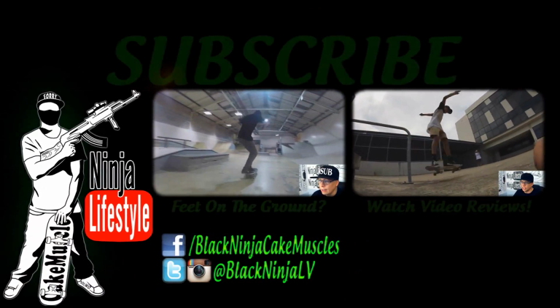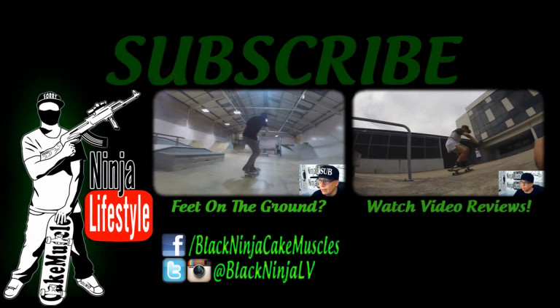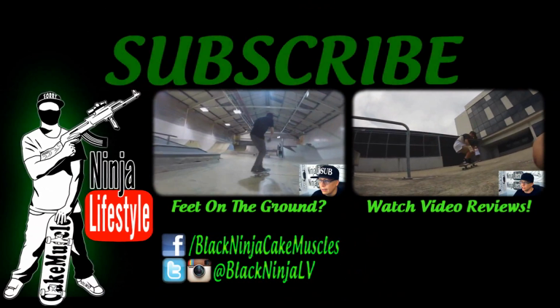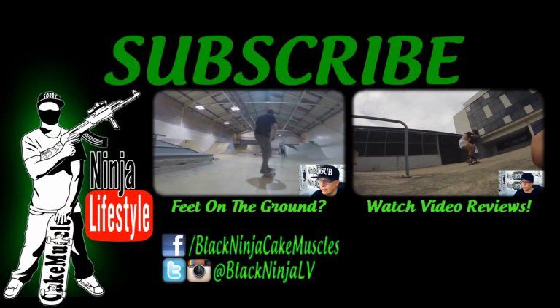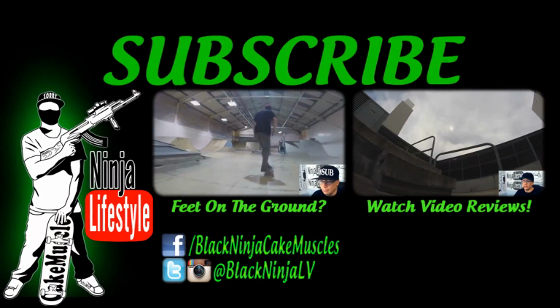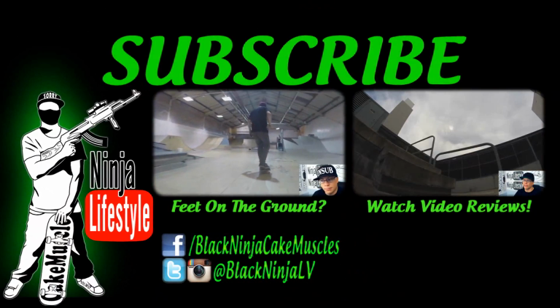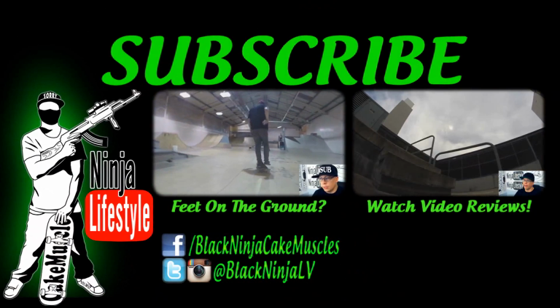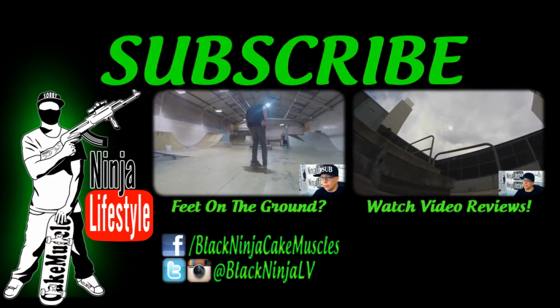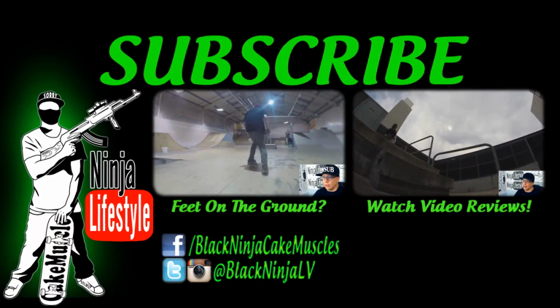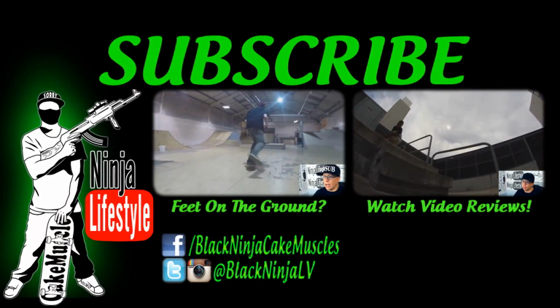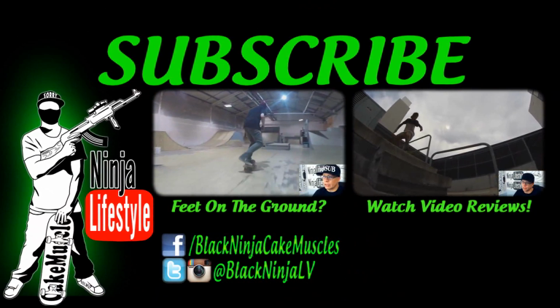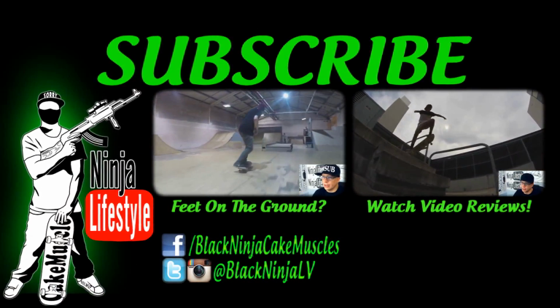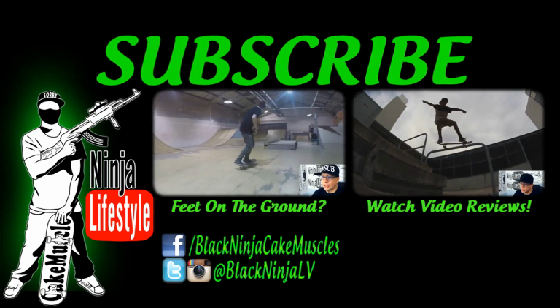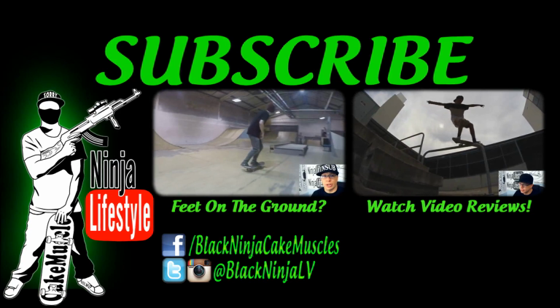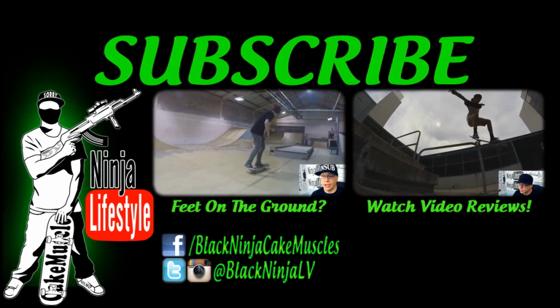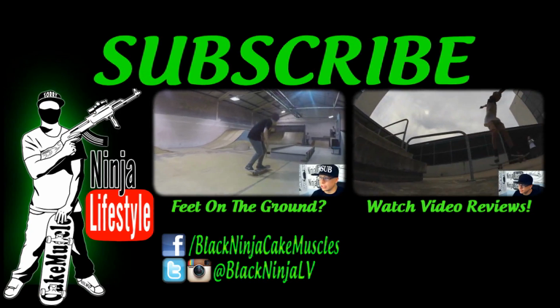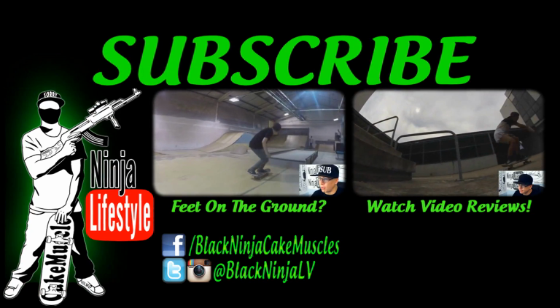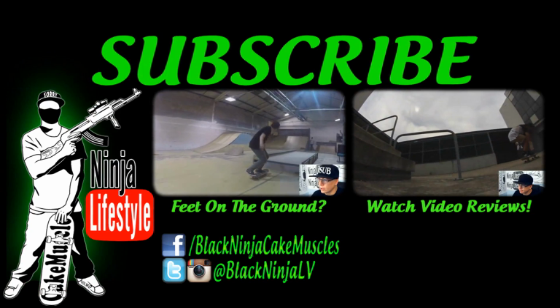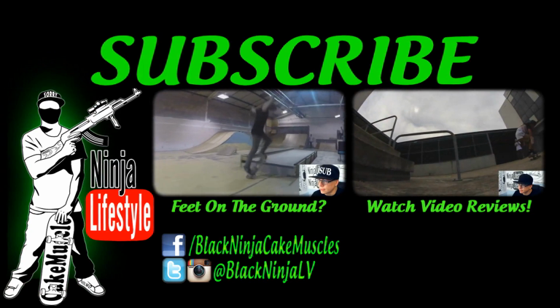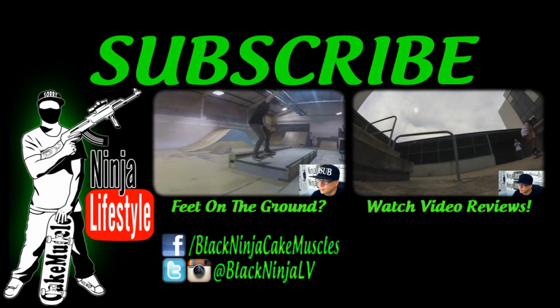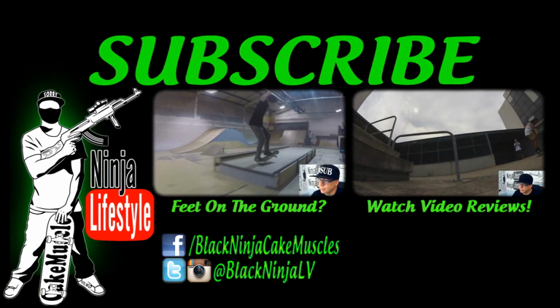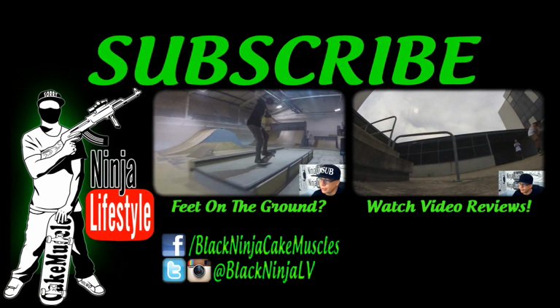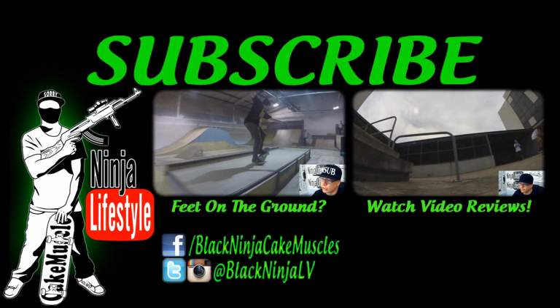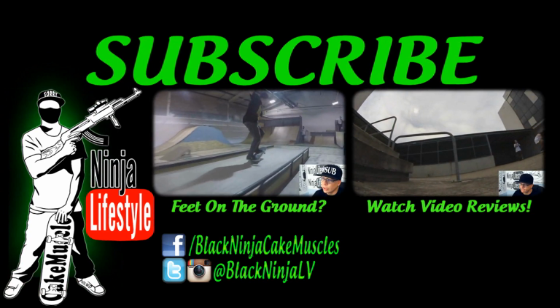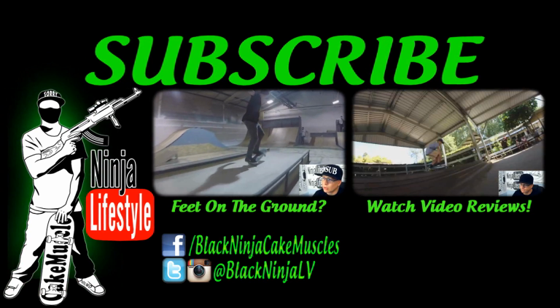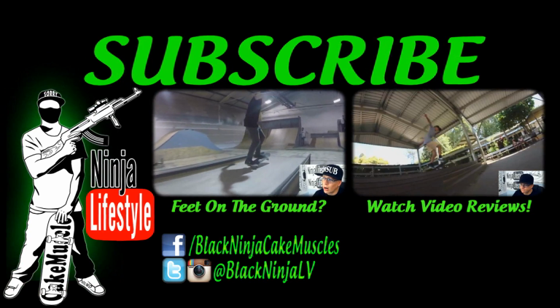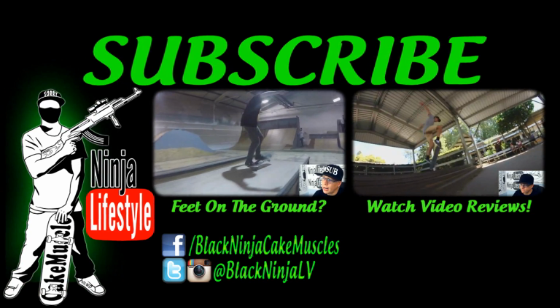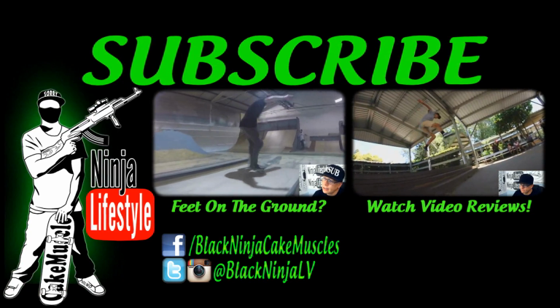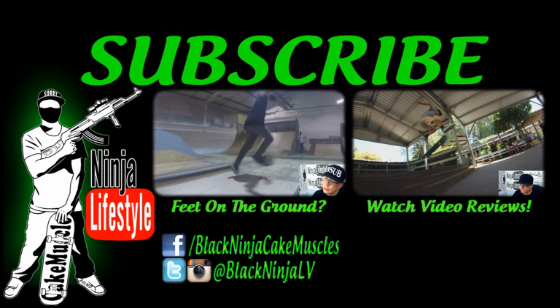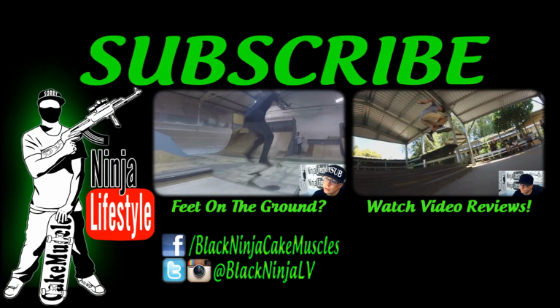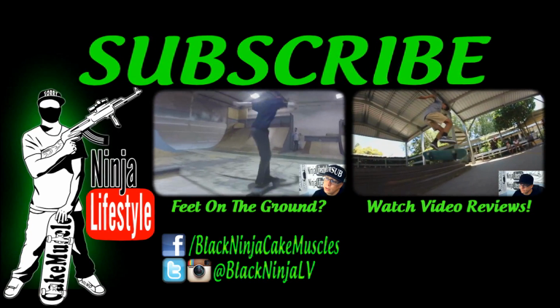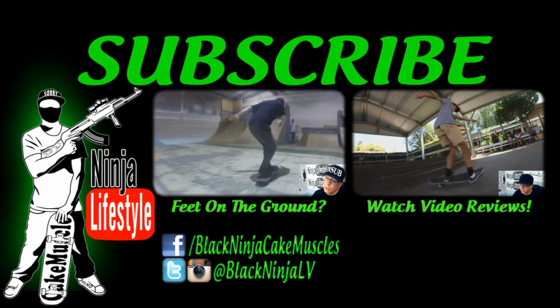You've got to subscribe! Instagram, Facebook, Twitter too!